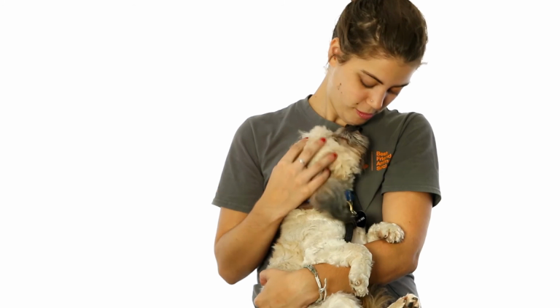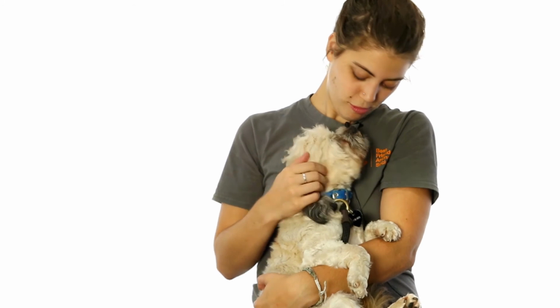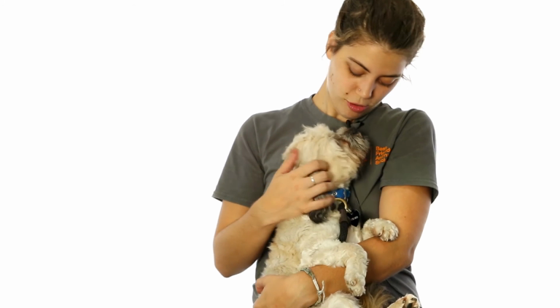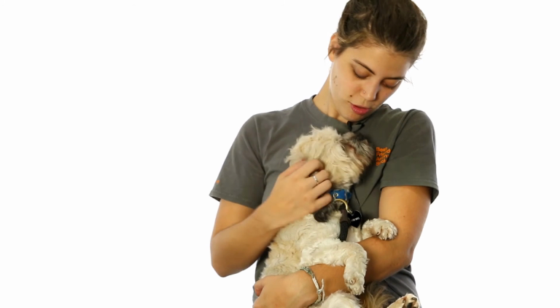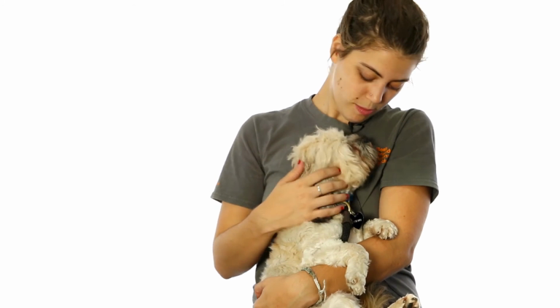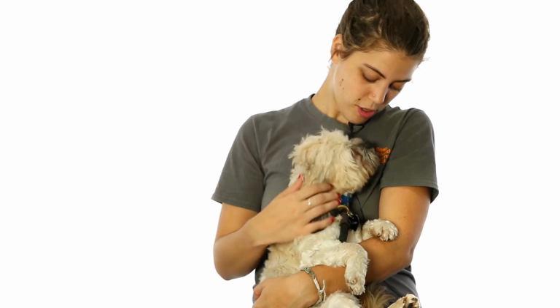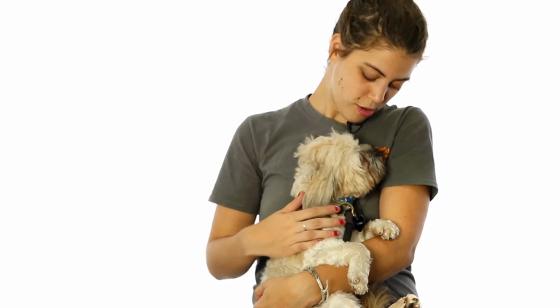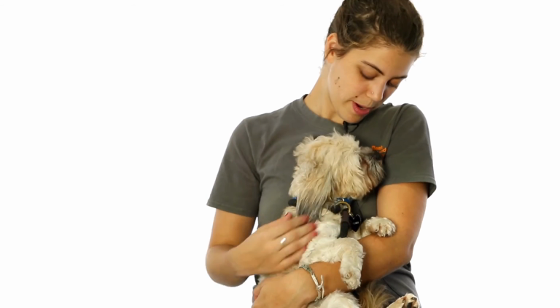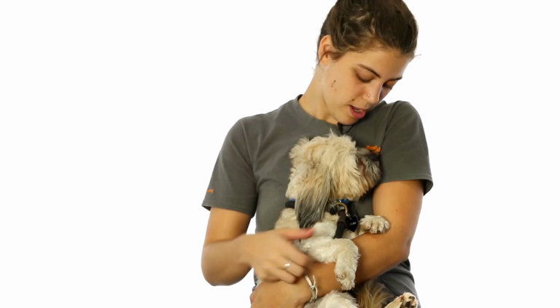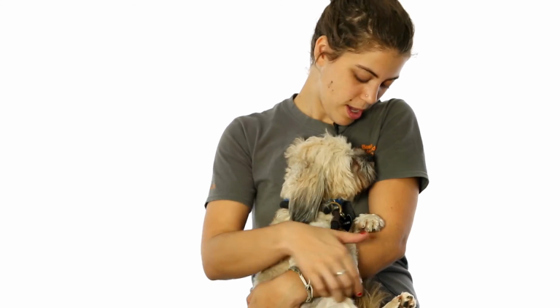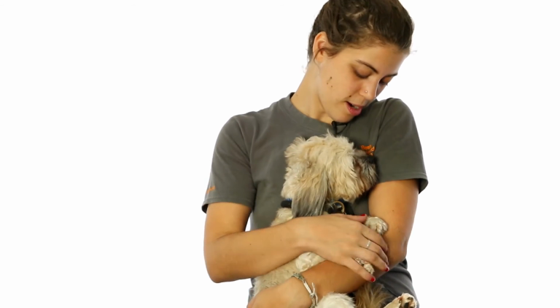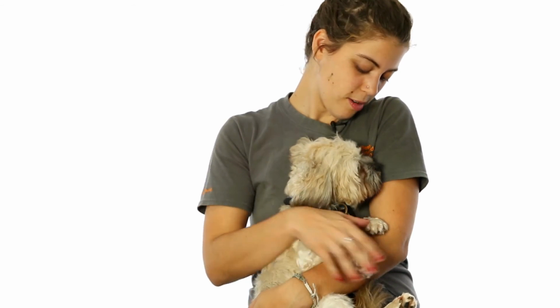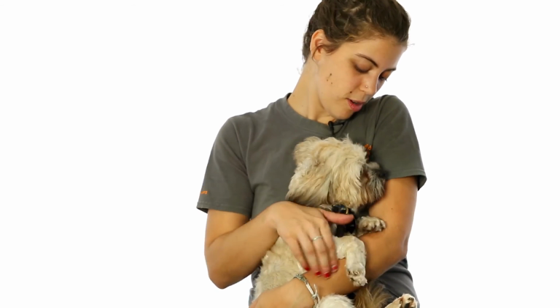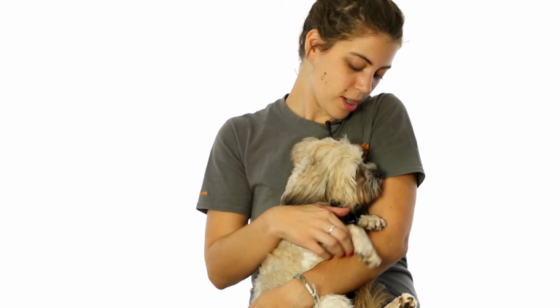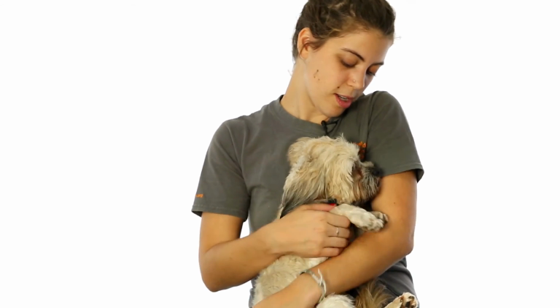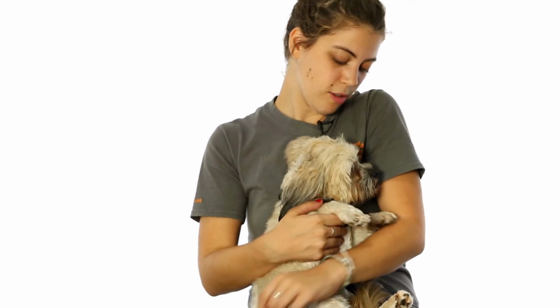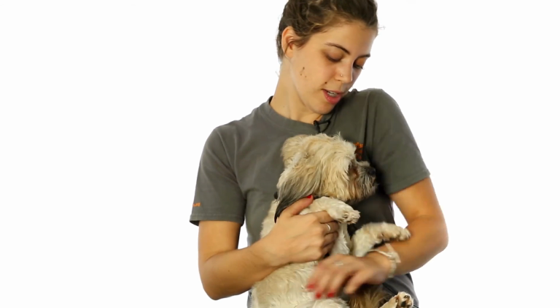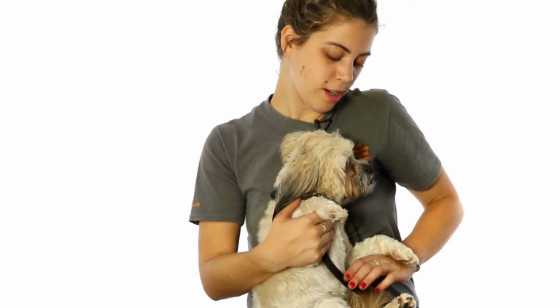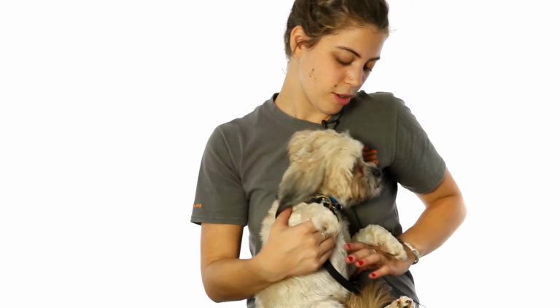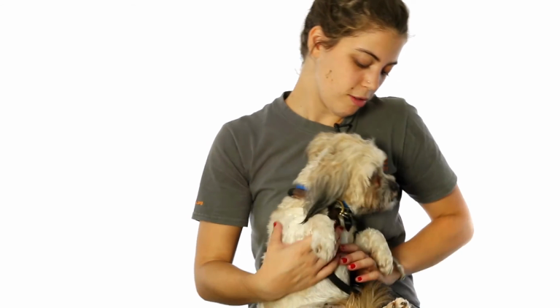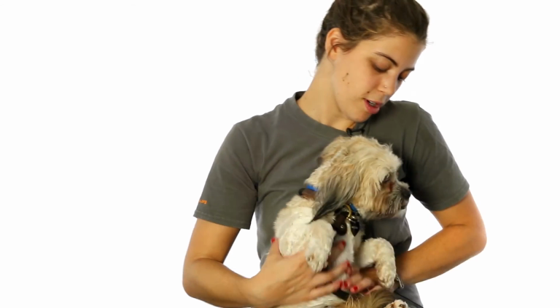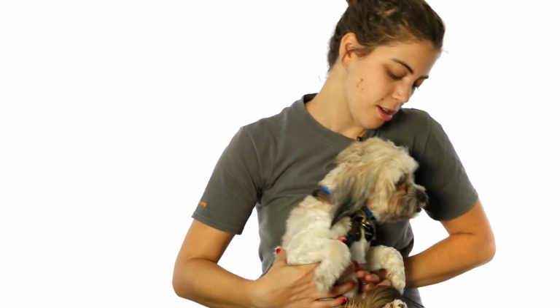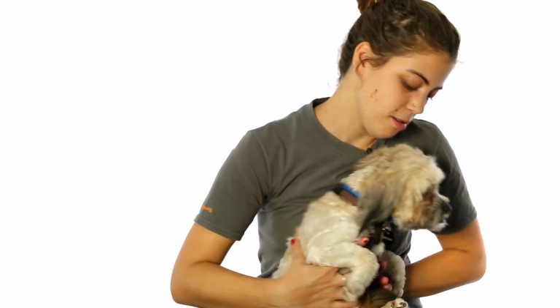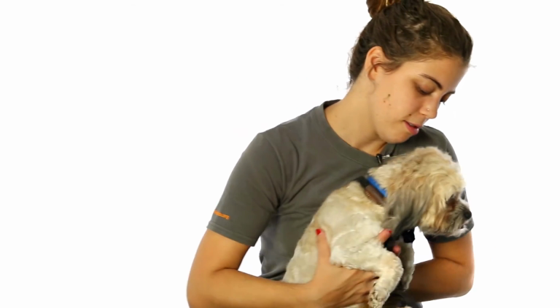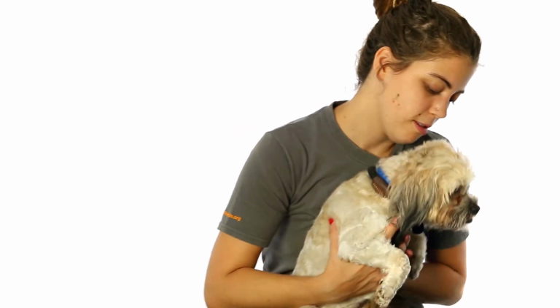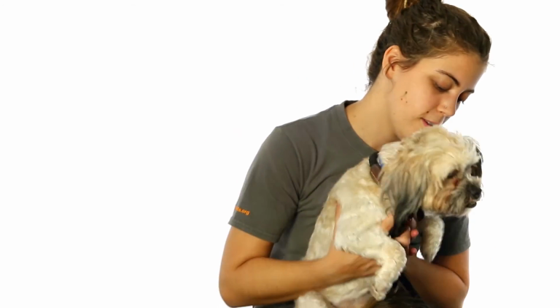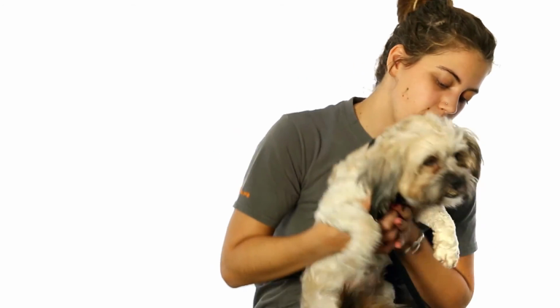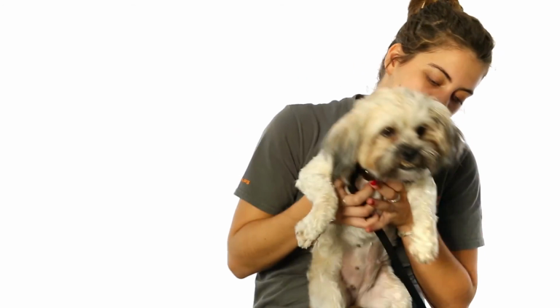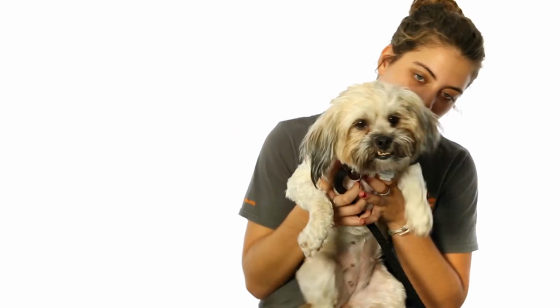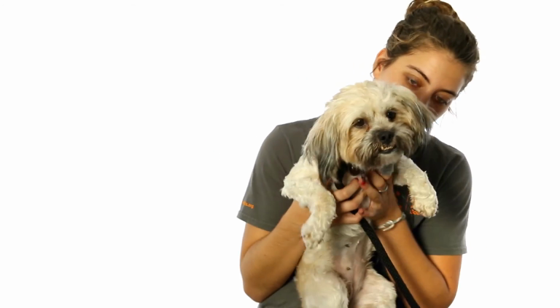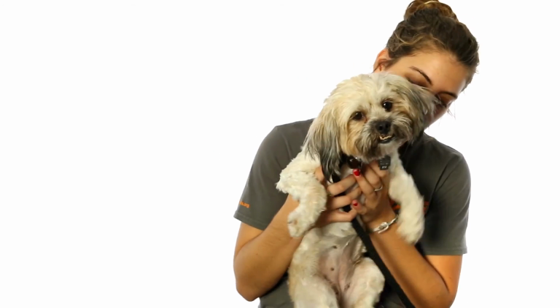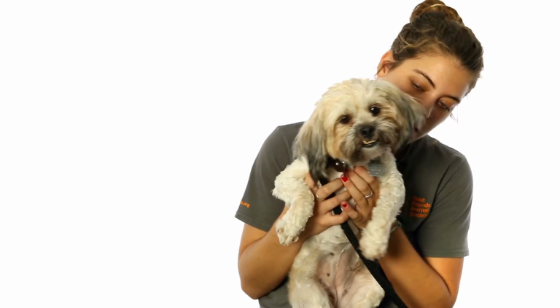She showed them her underbite again. Look at it — look at how cute it is. Underbite.